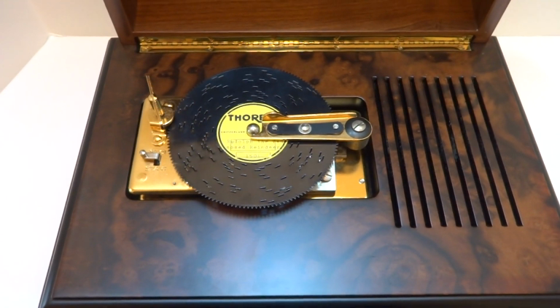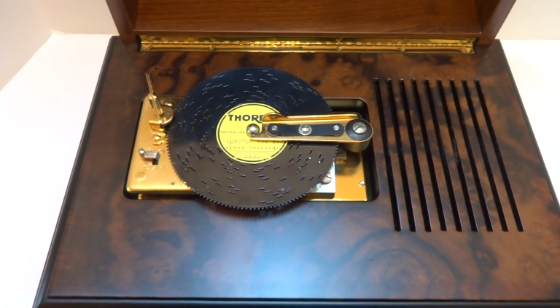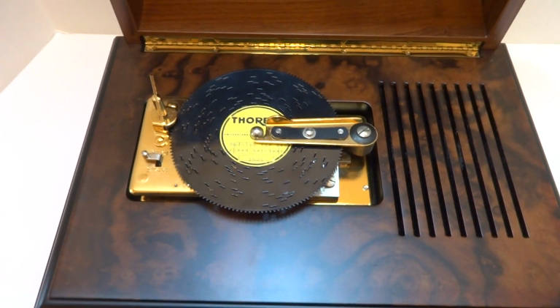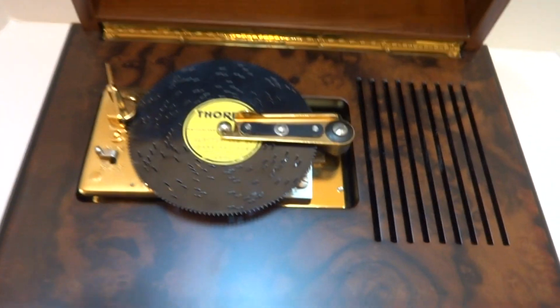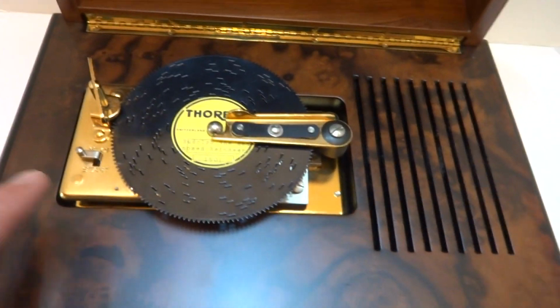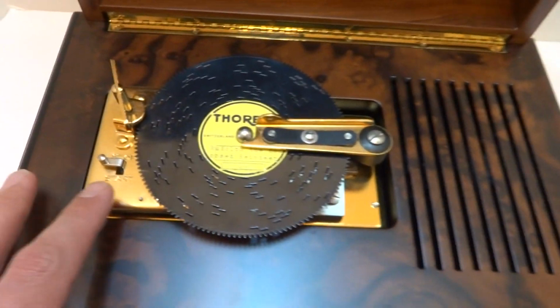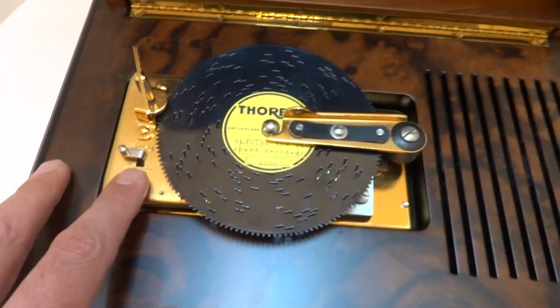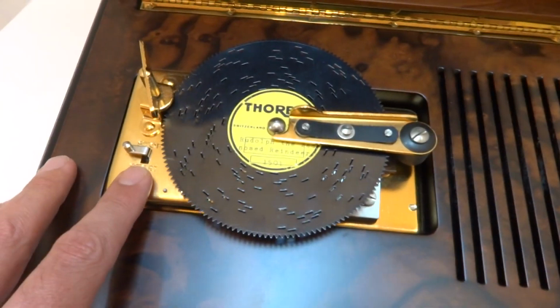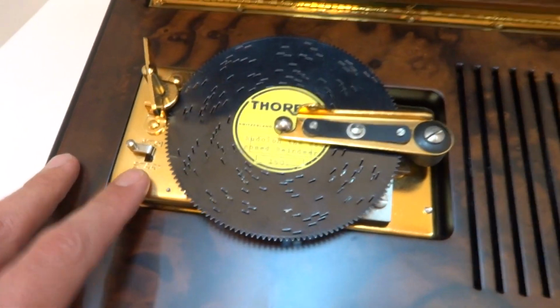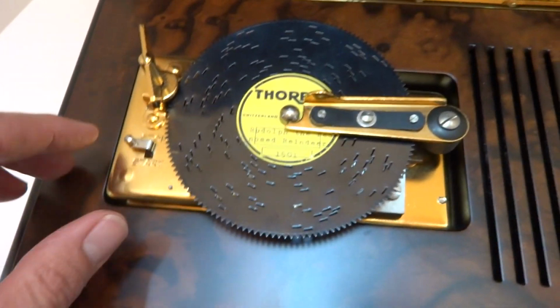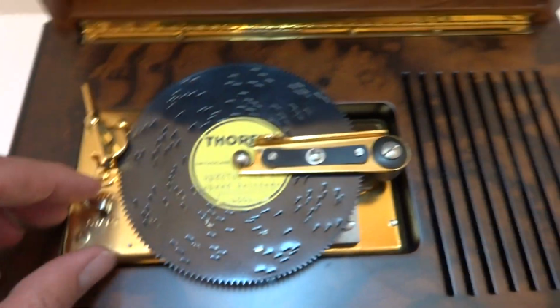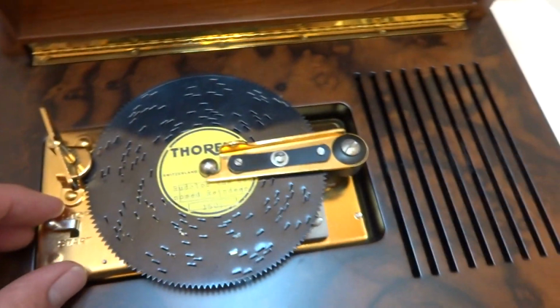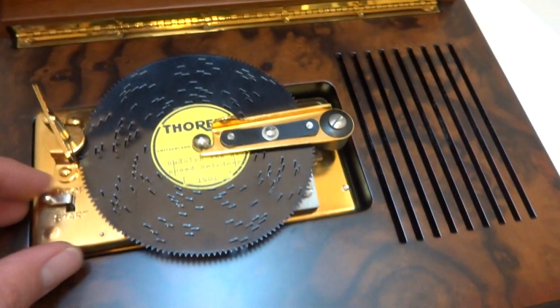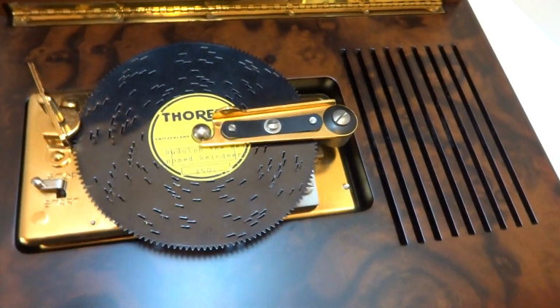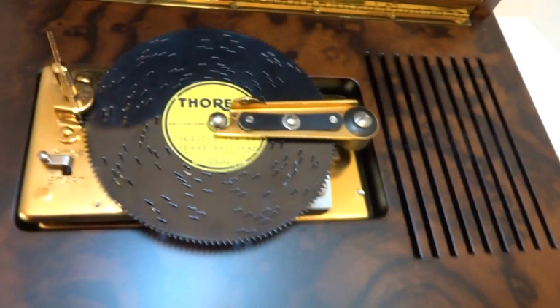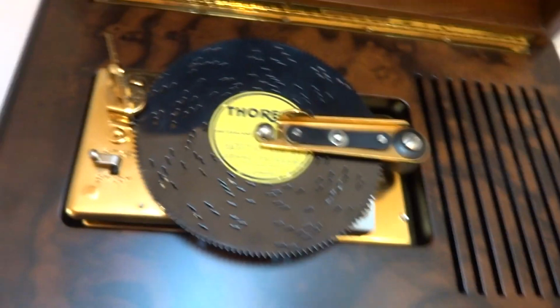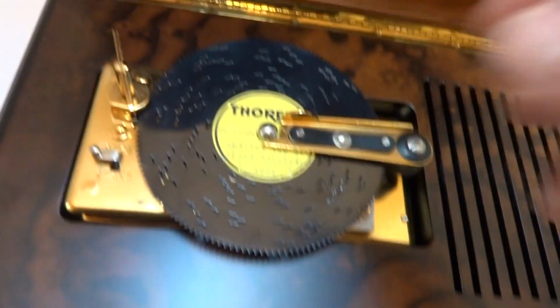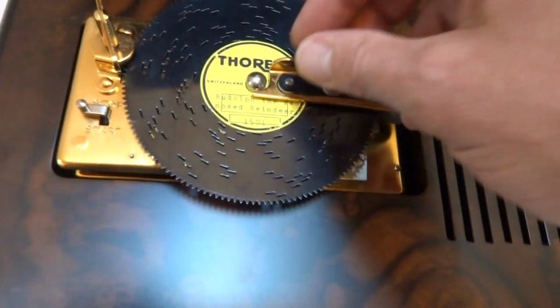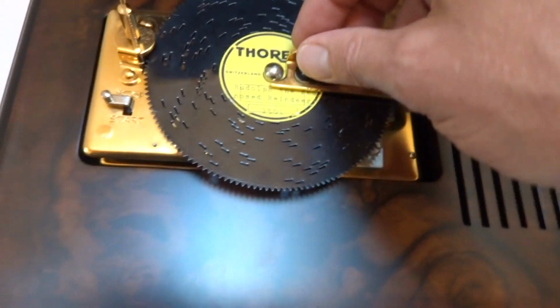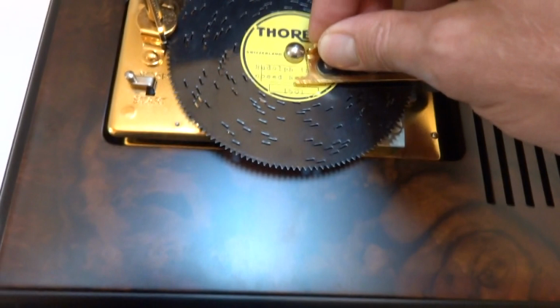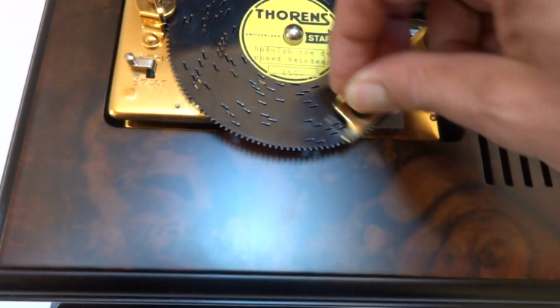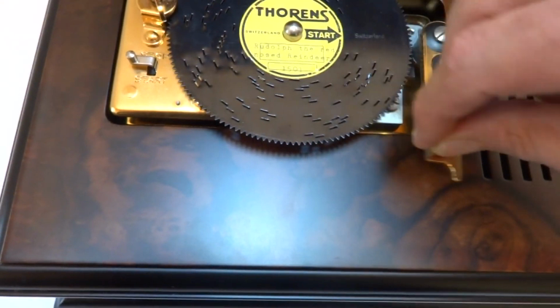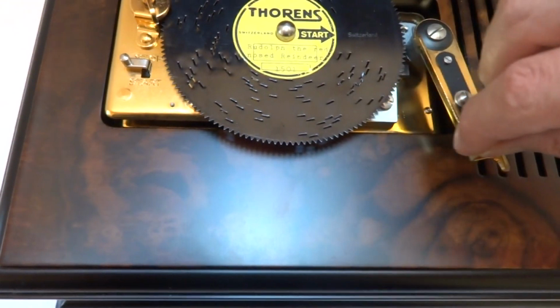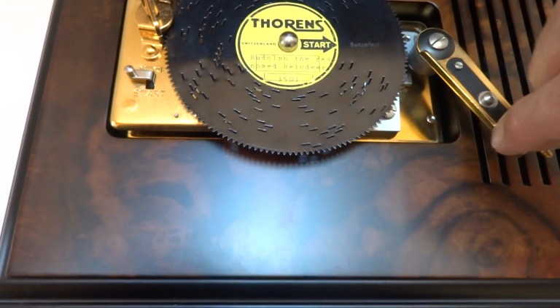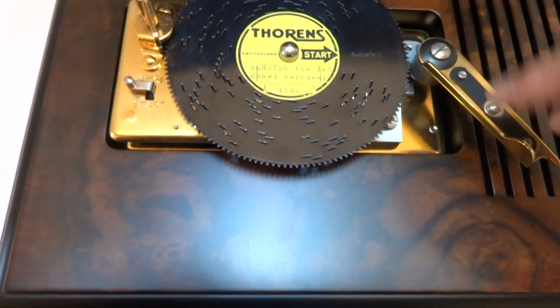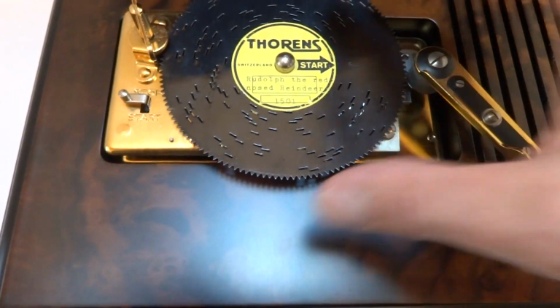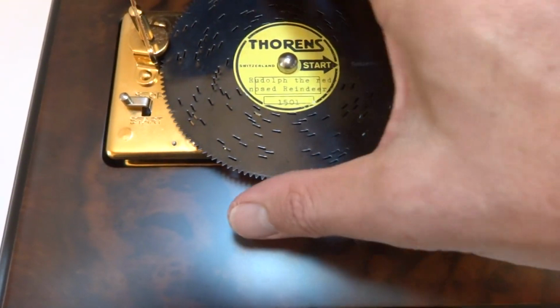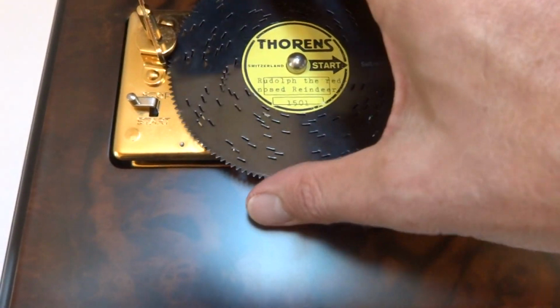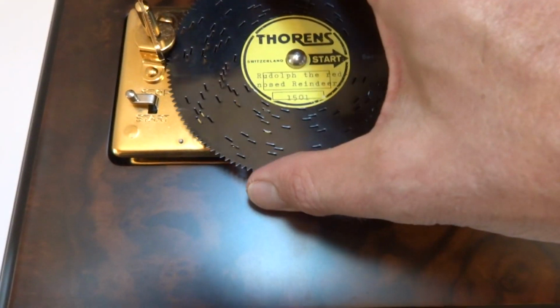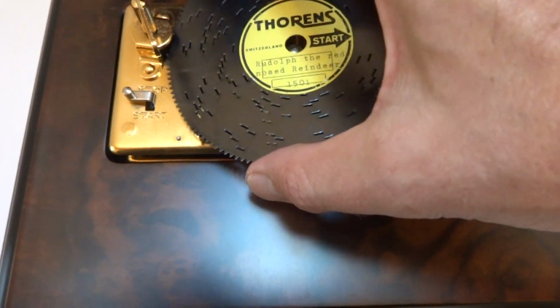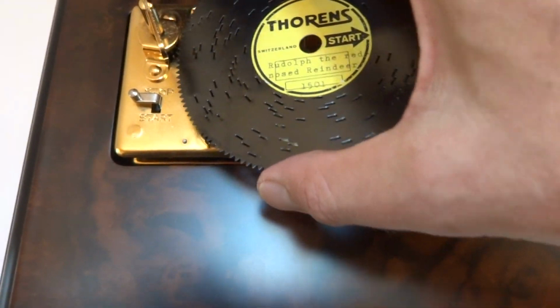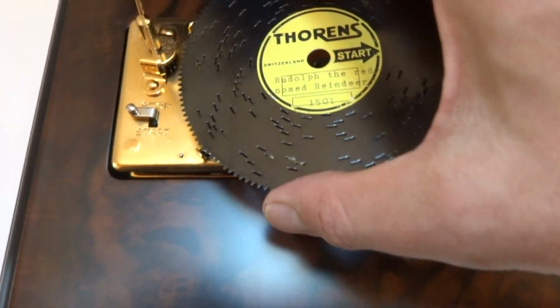button, and if I kept it on start it would keep playing. Let's go ahead and listen to one more song.